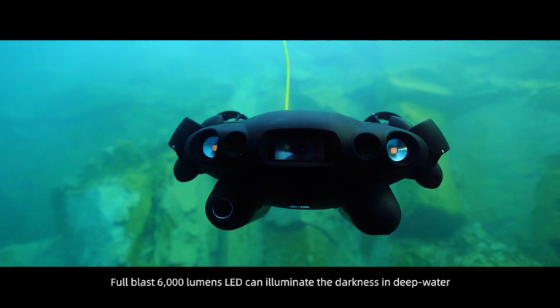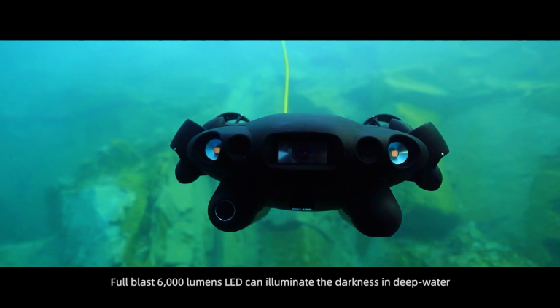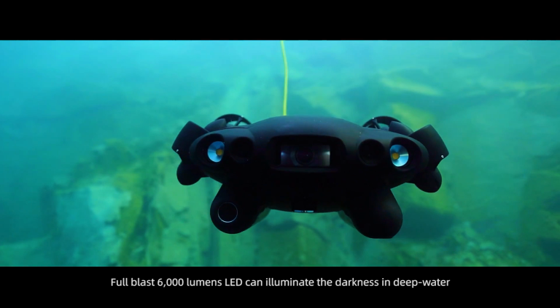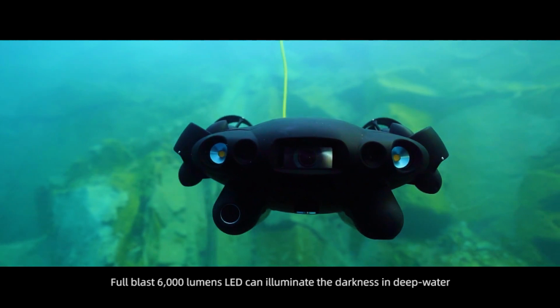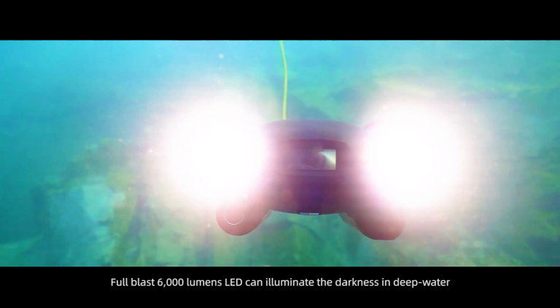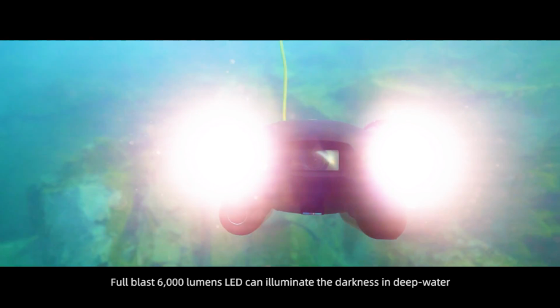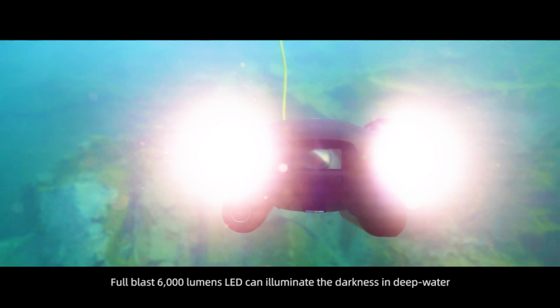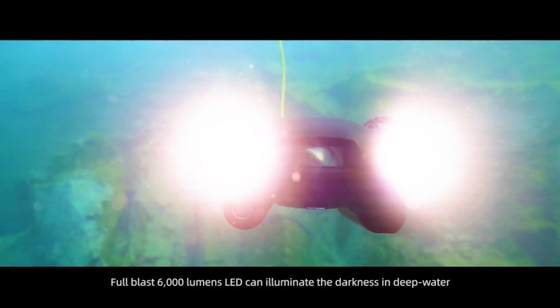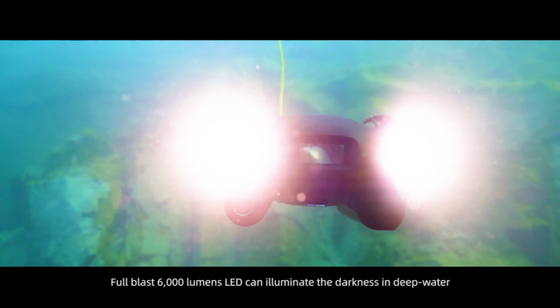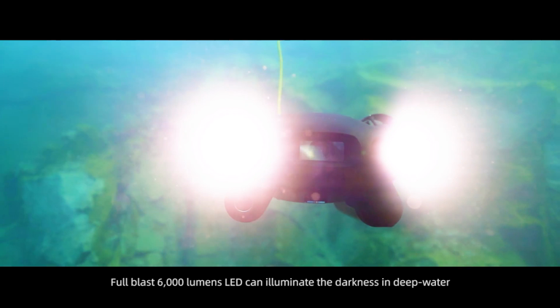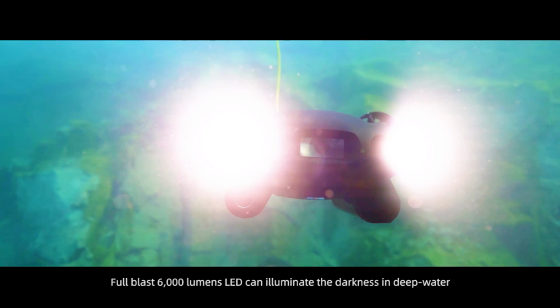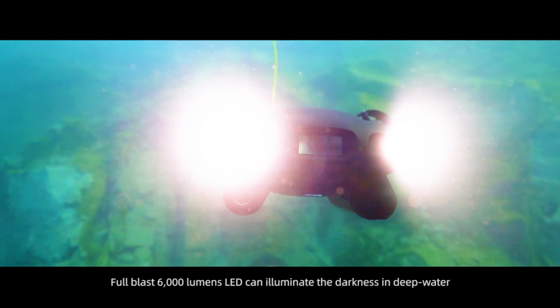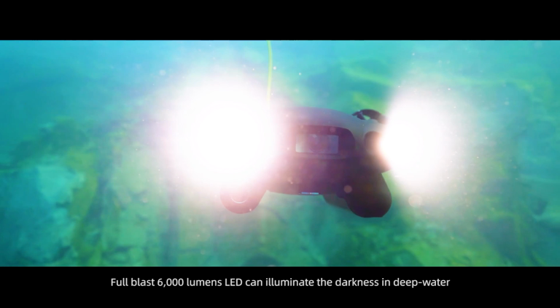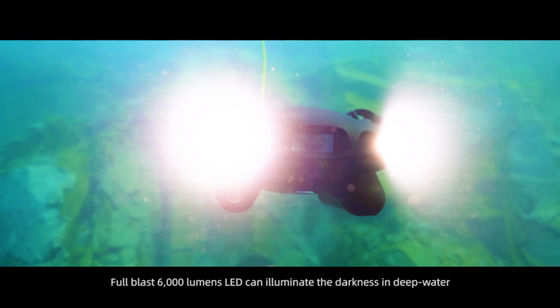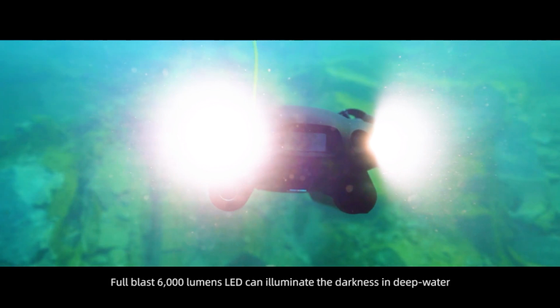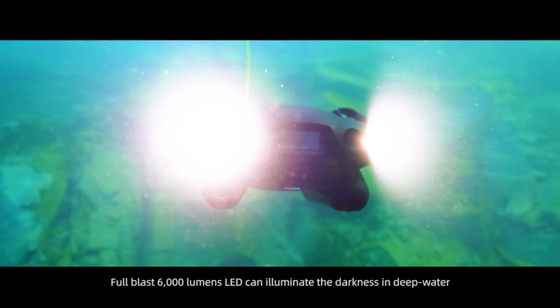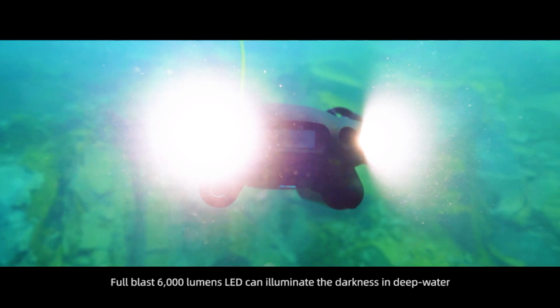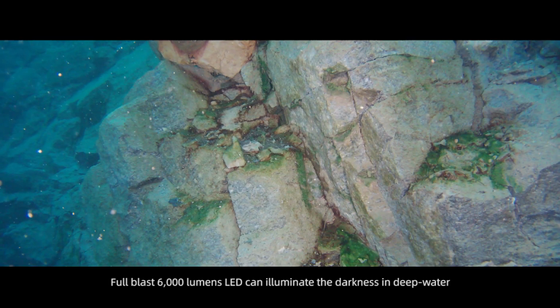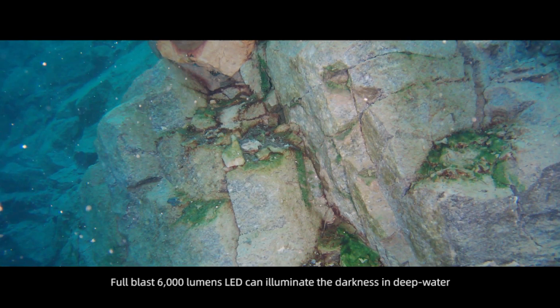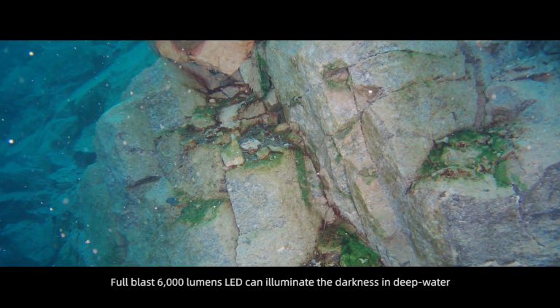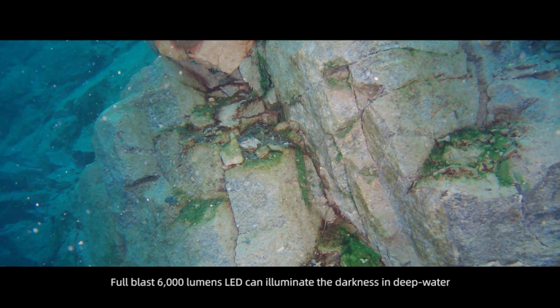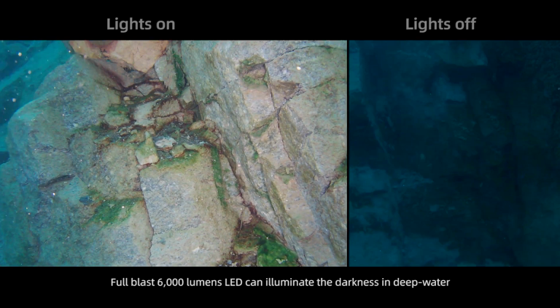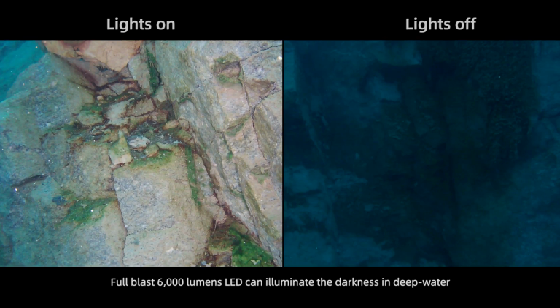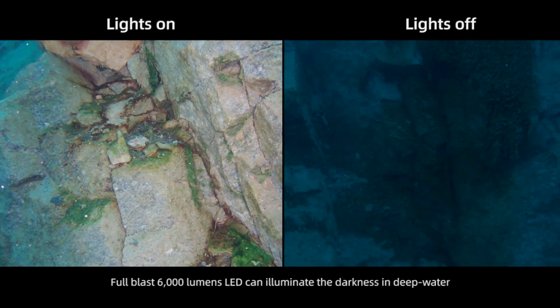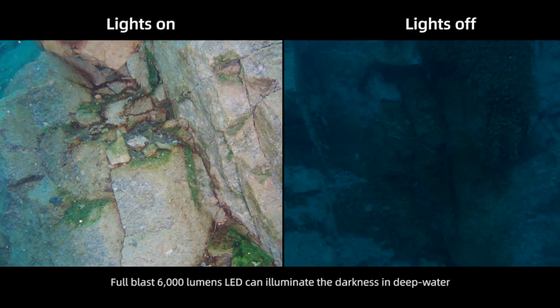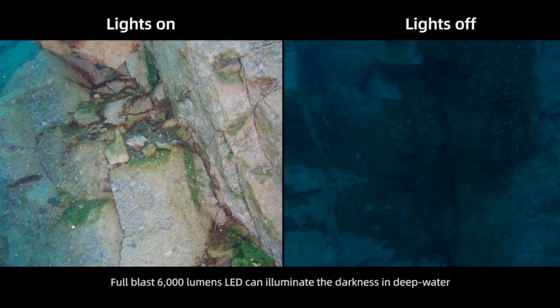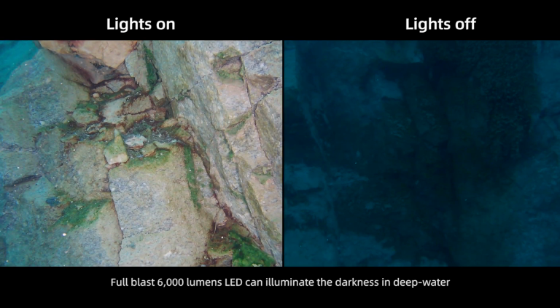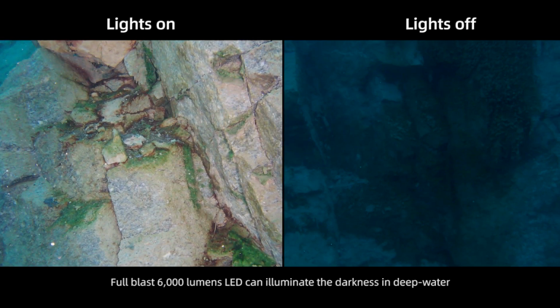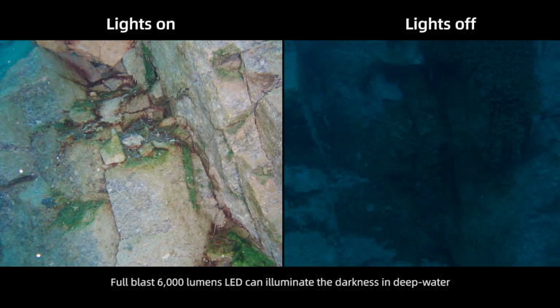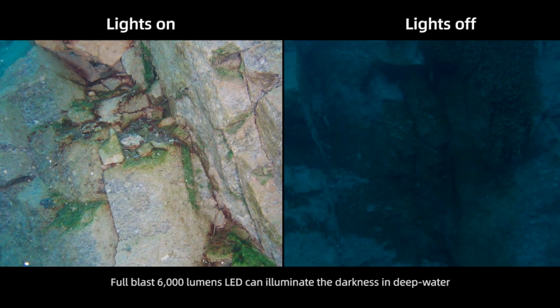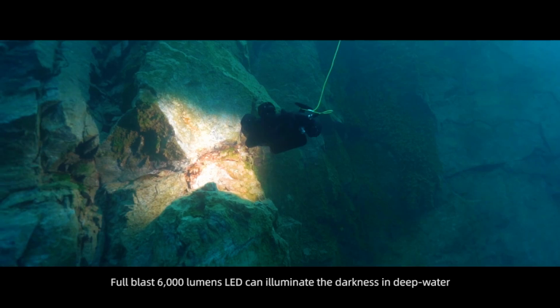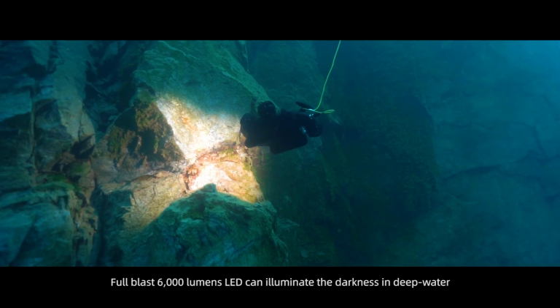At full blast, 6,000-lumen LEDs can illuminate the darkness in deep water.